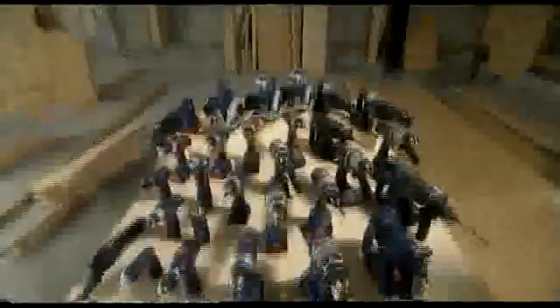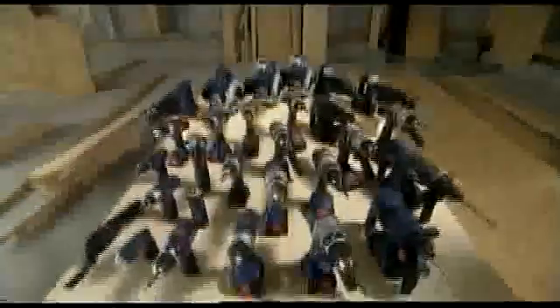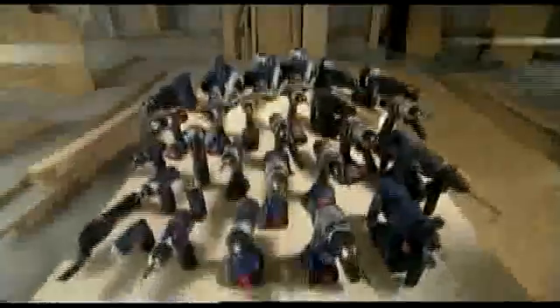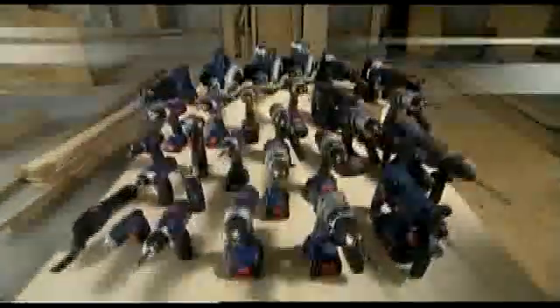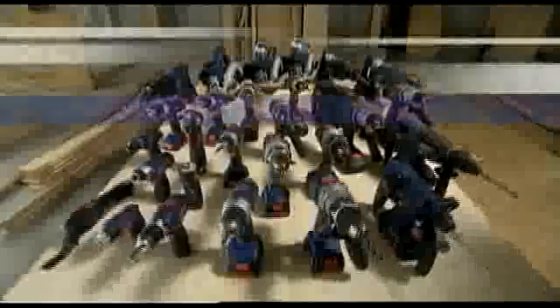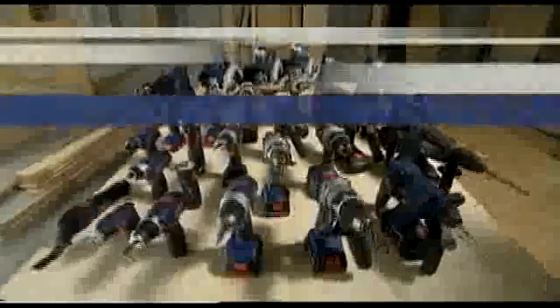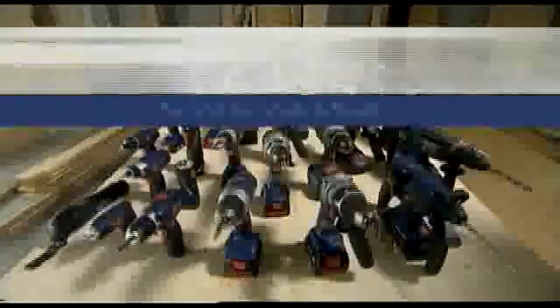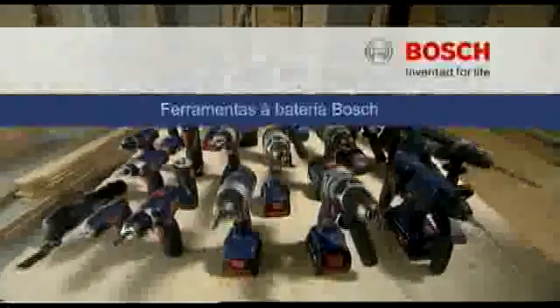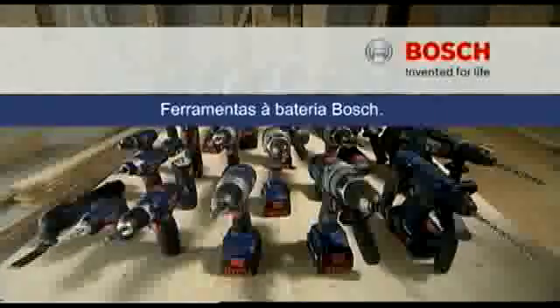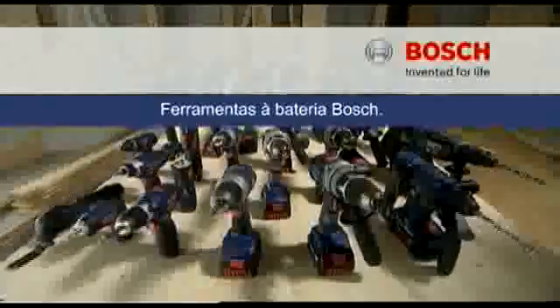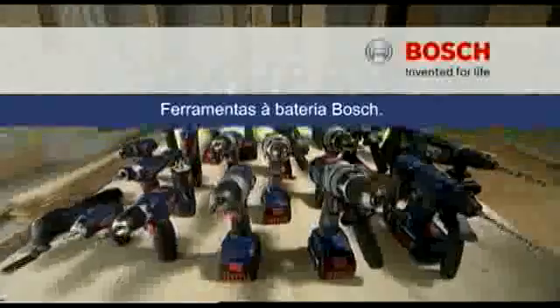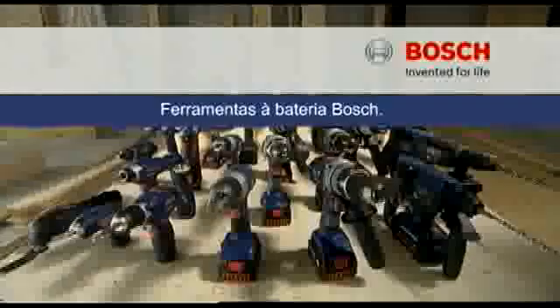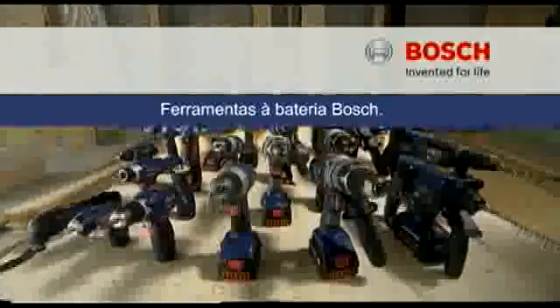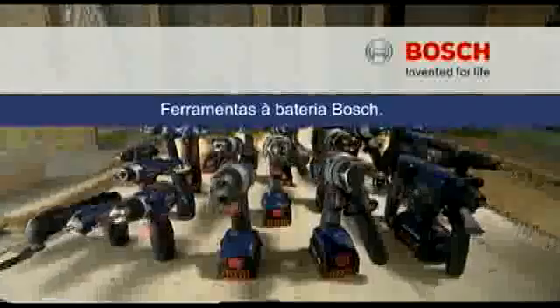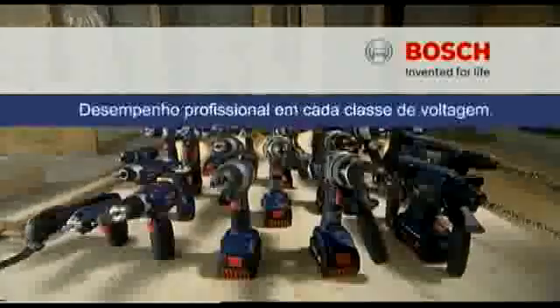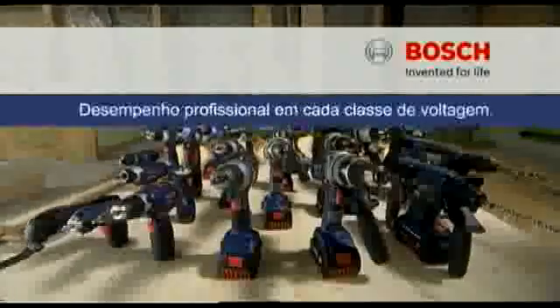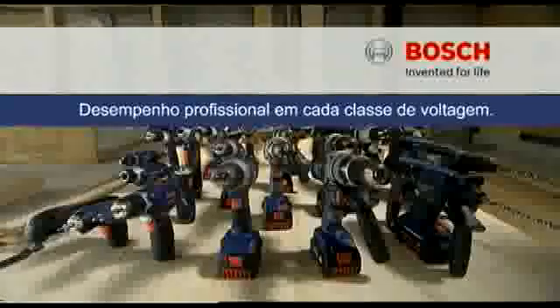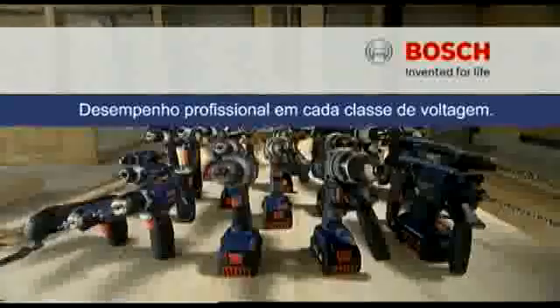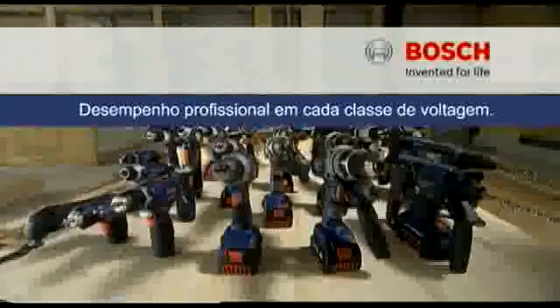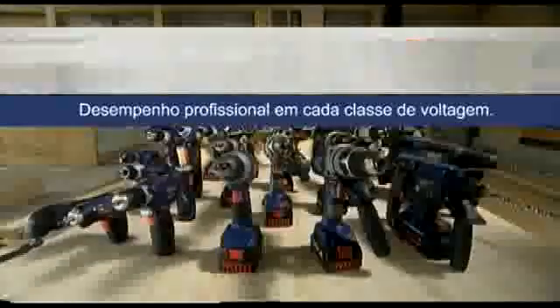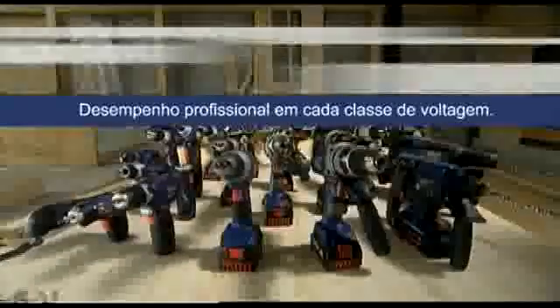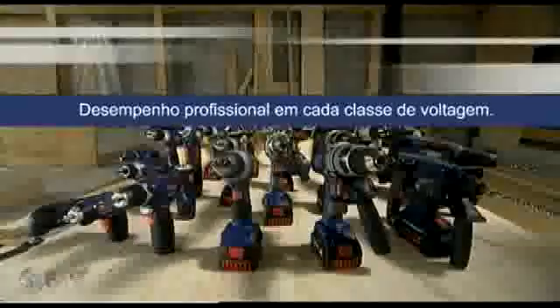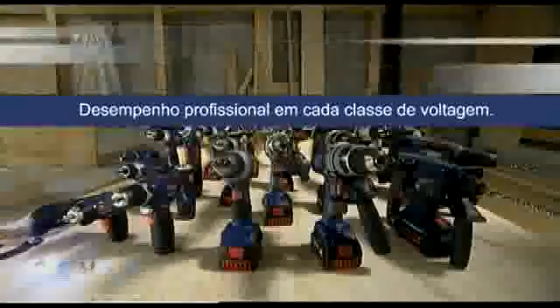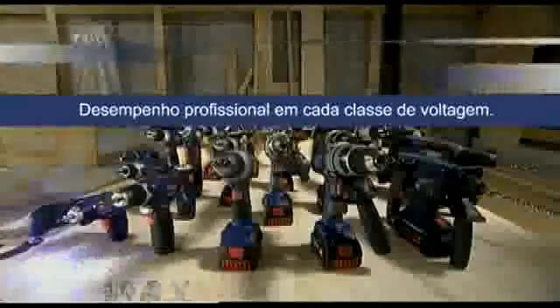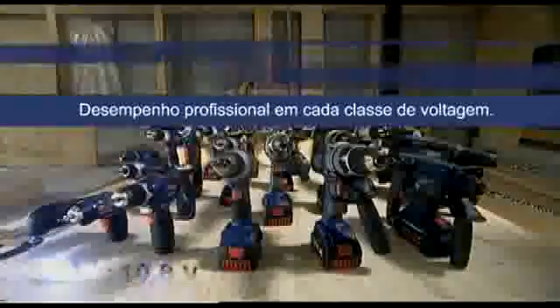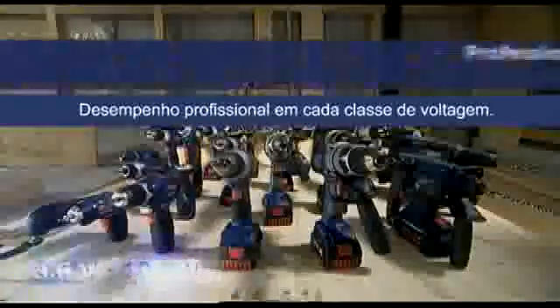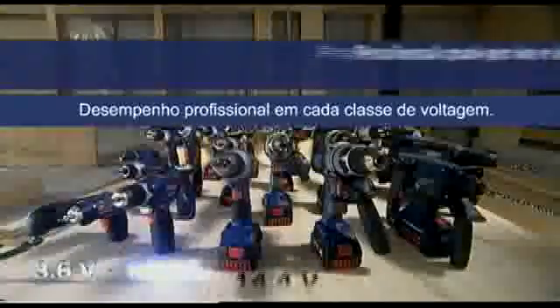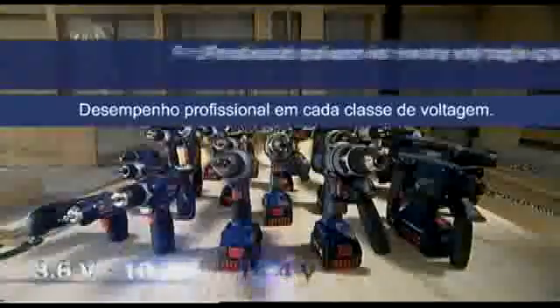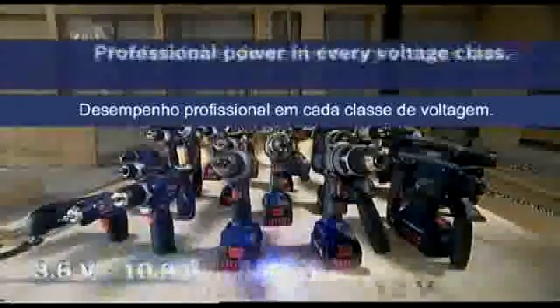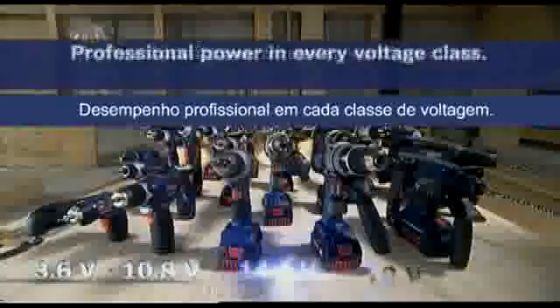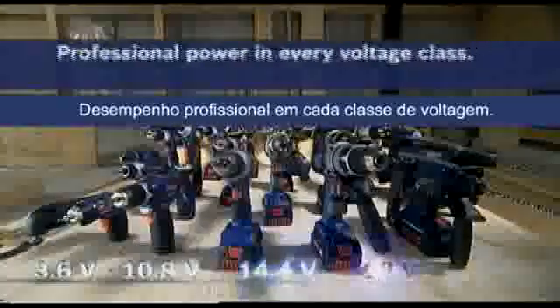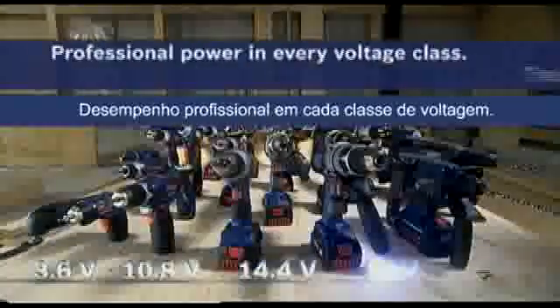Bosch Cordless Tools offer professional power in every voltage class.